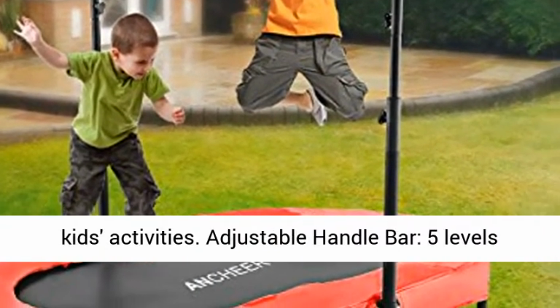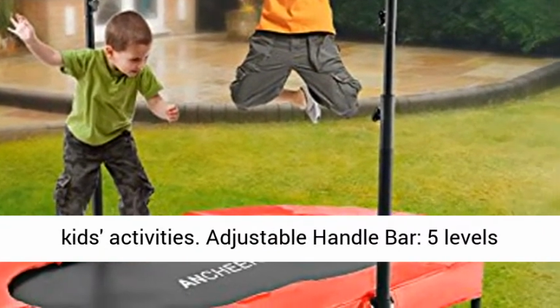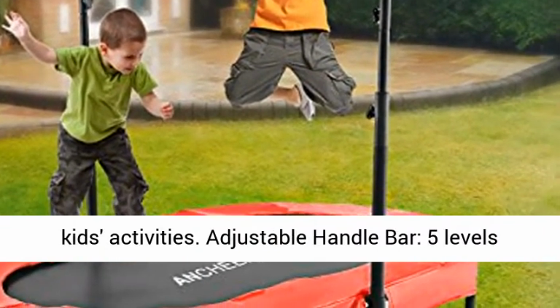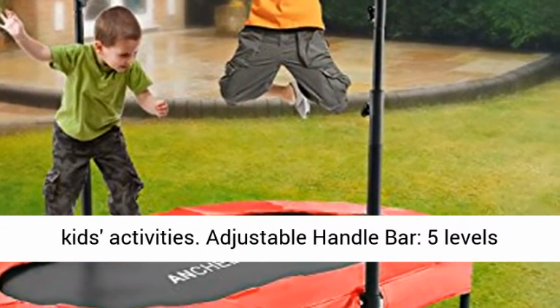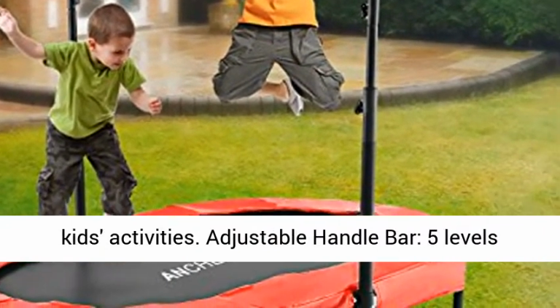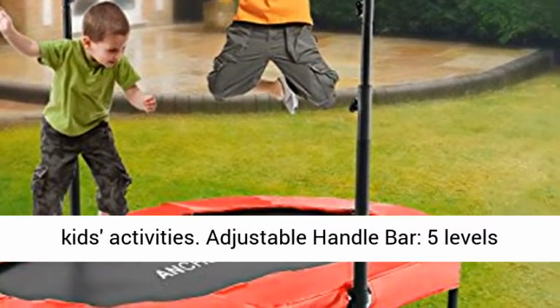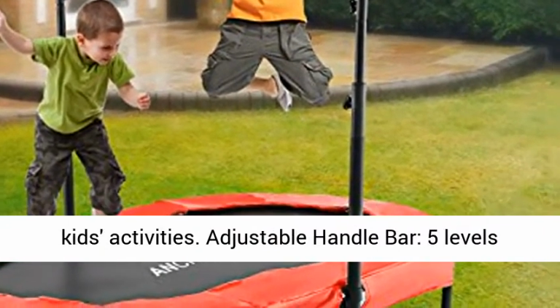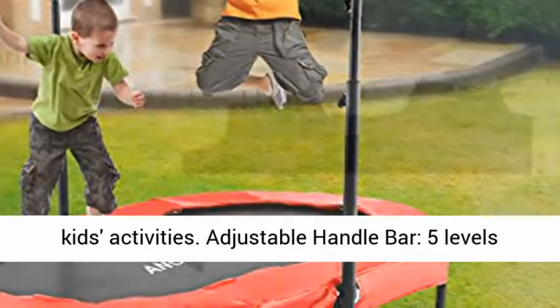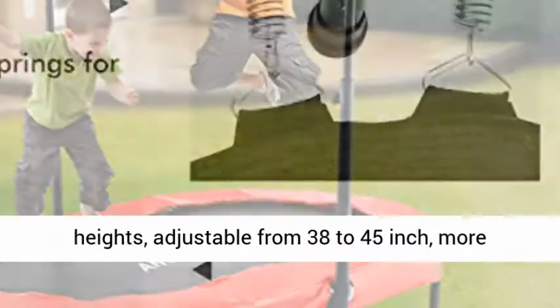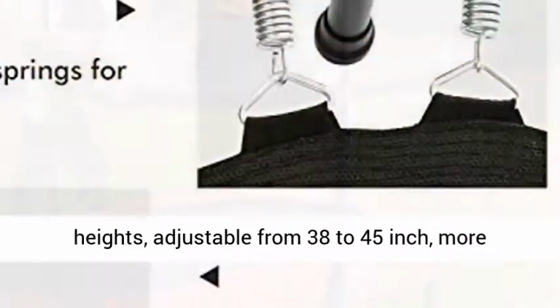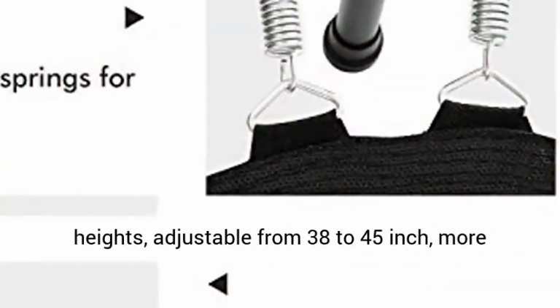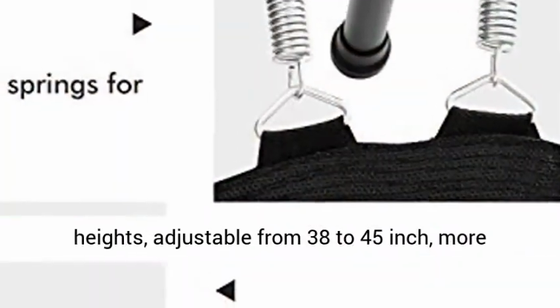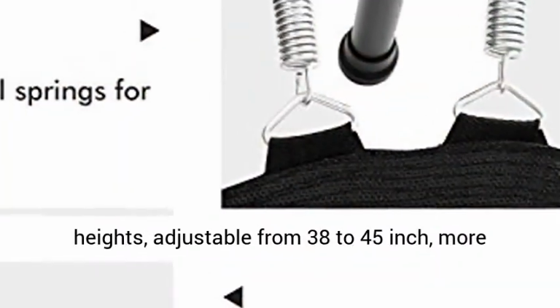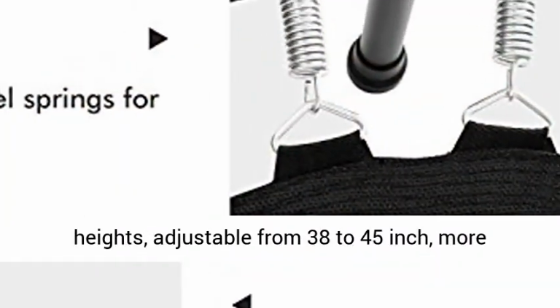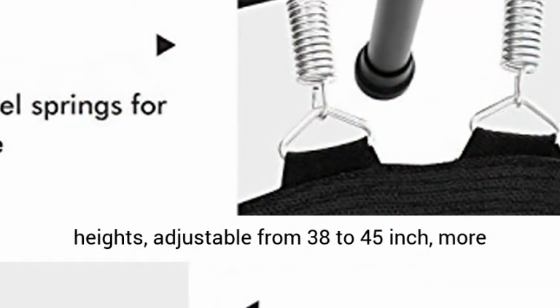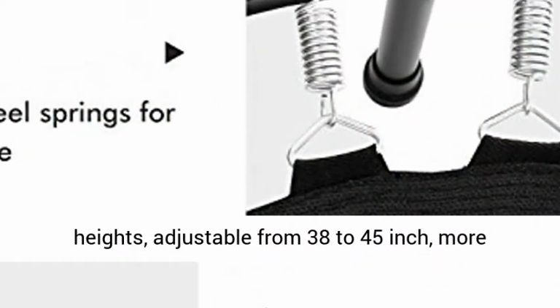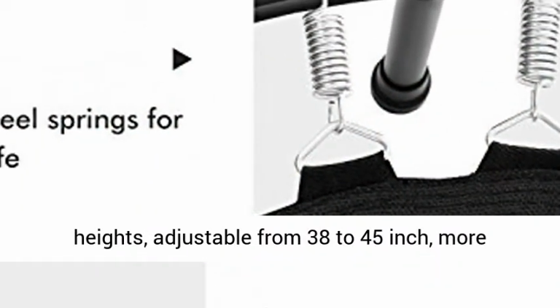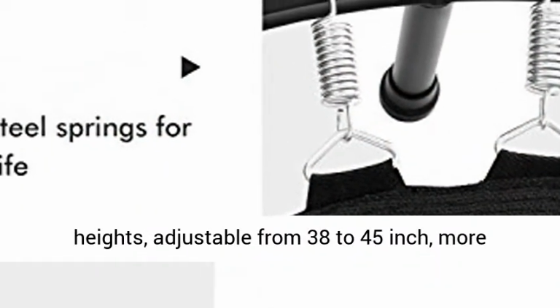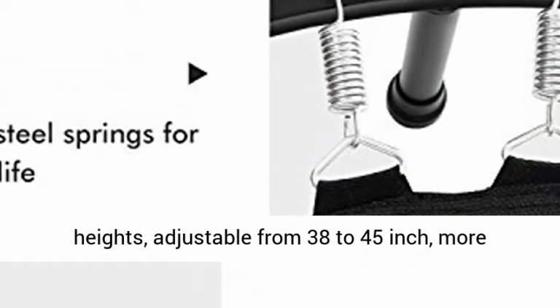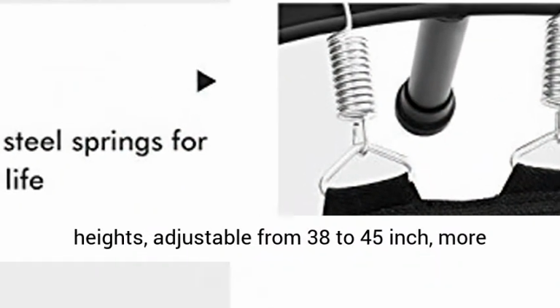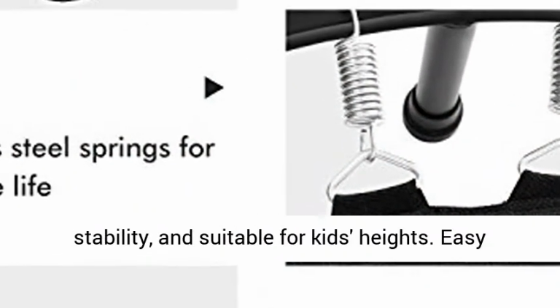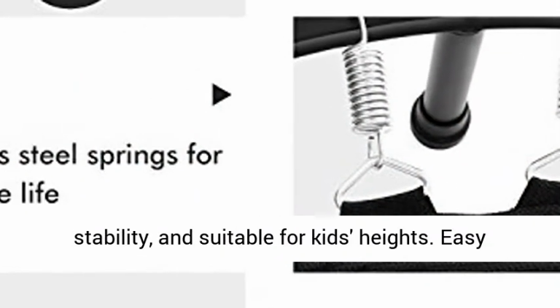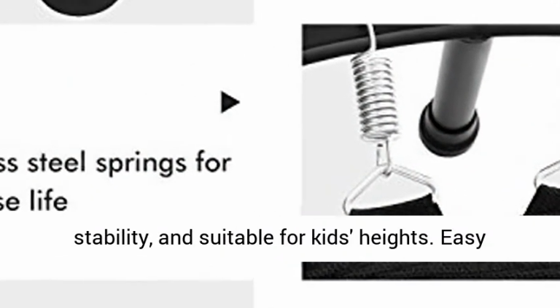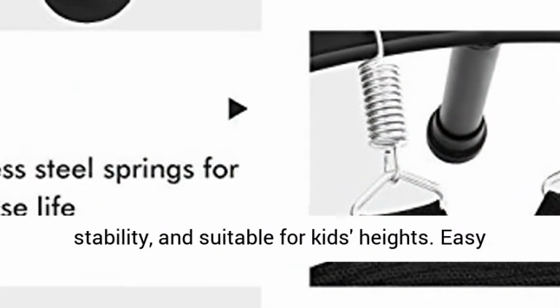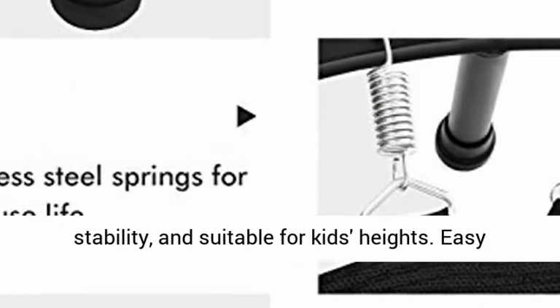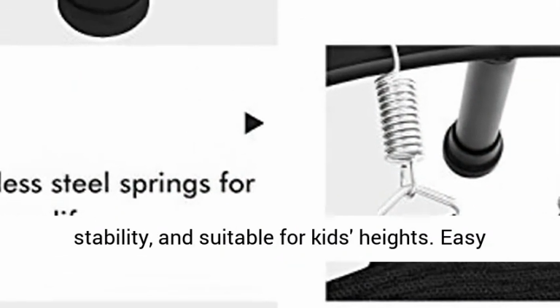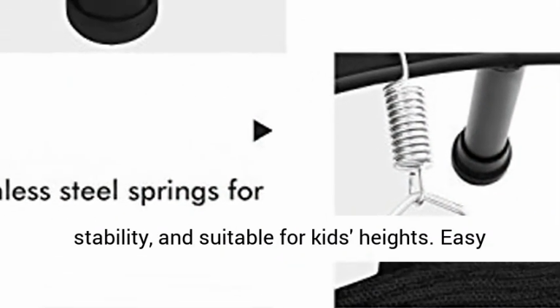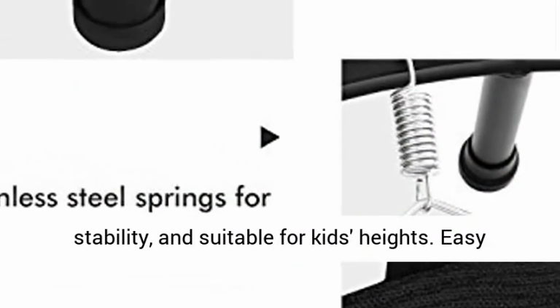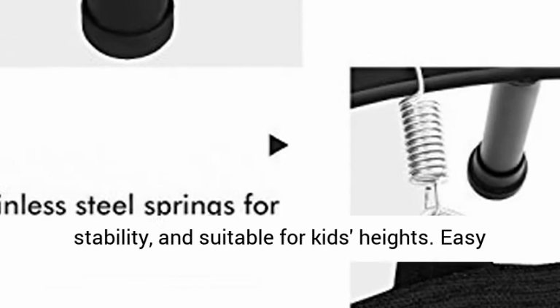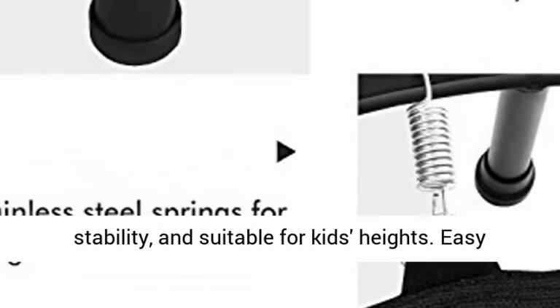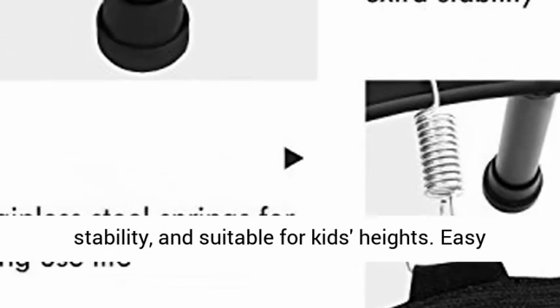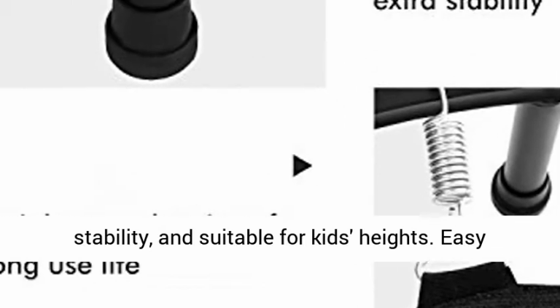Adjustable Handle Bar with 5 levels of heights, adjustable from 38 to 45 inches, providing more stability and suitable for kids' heights.